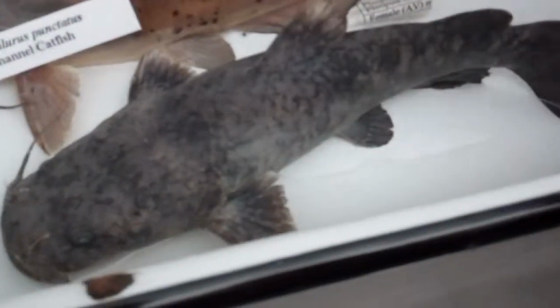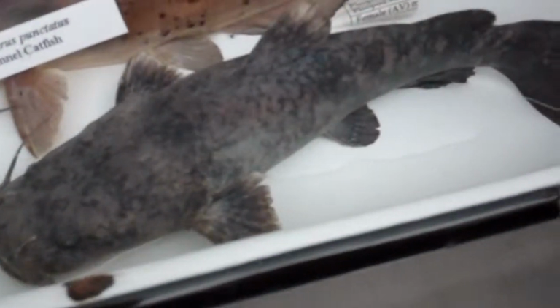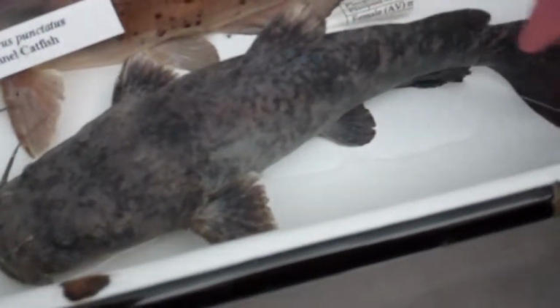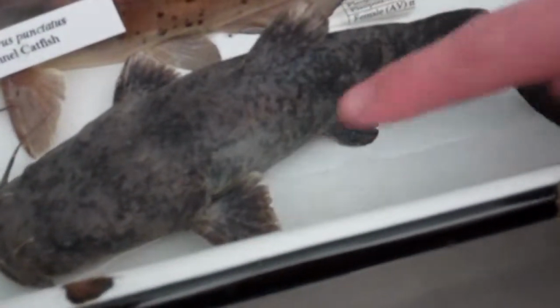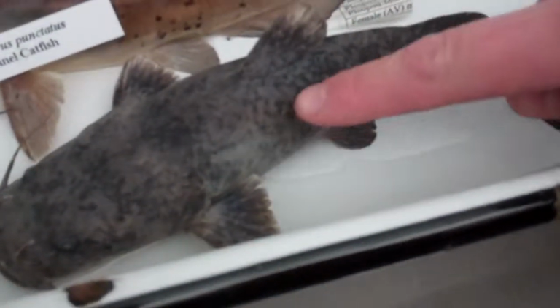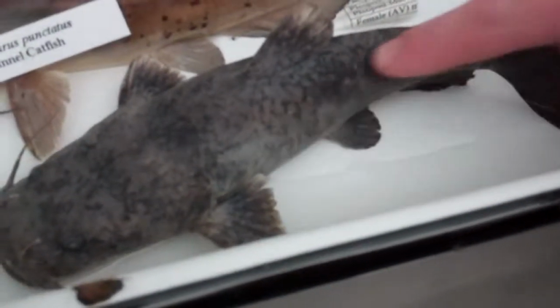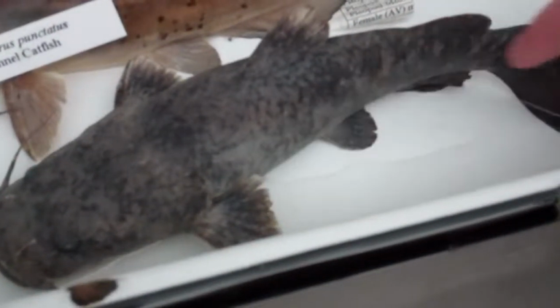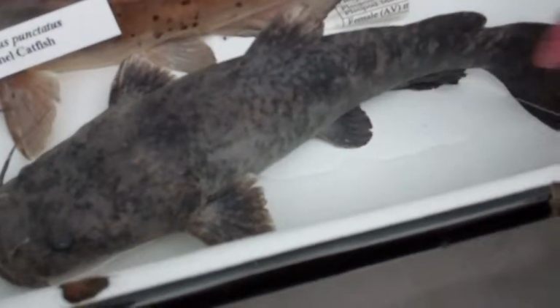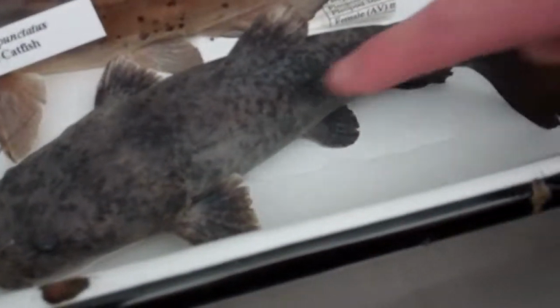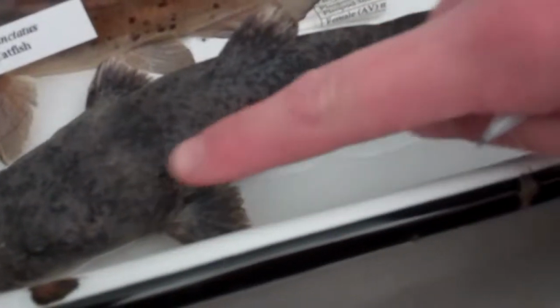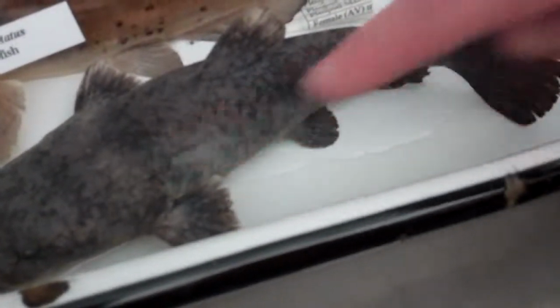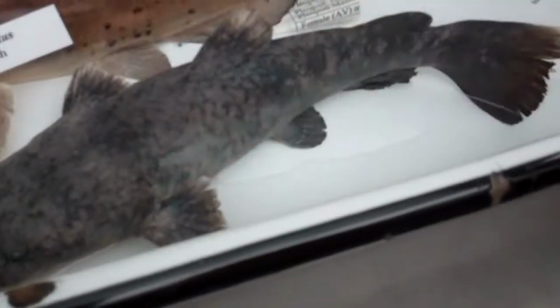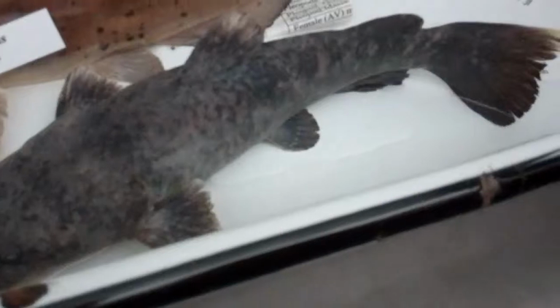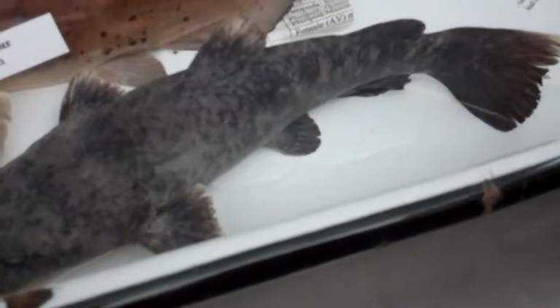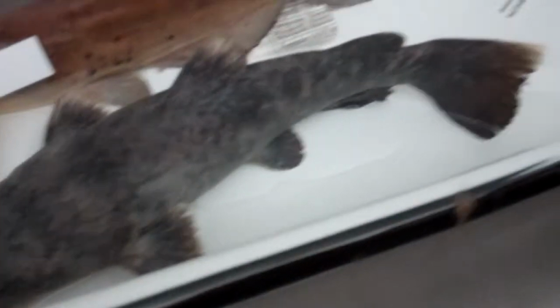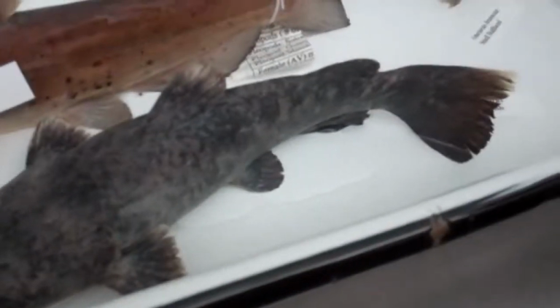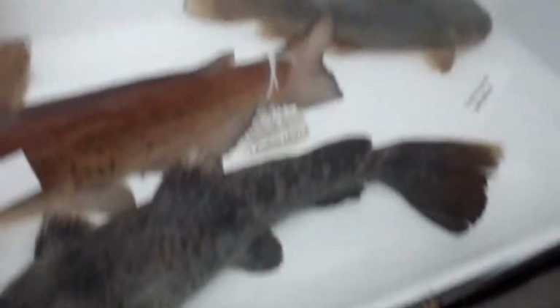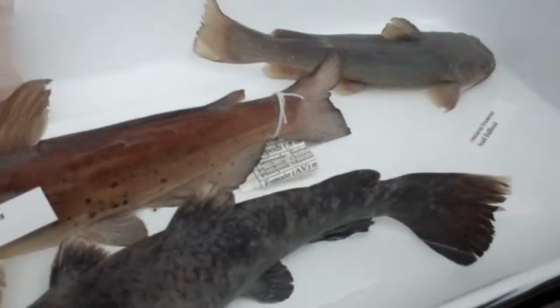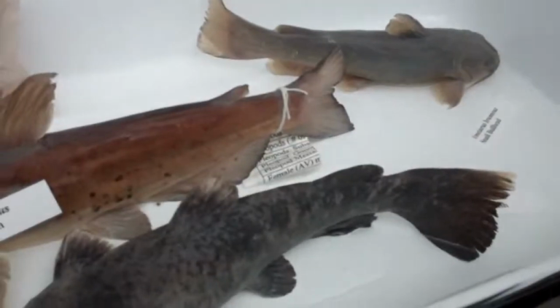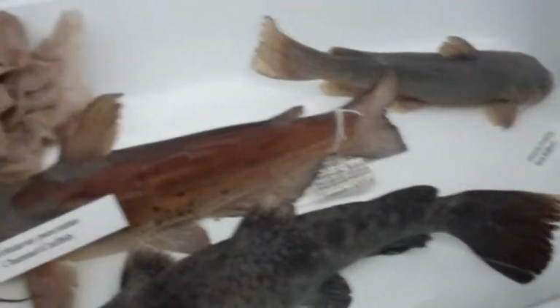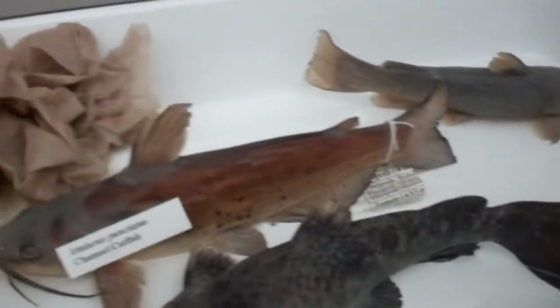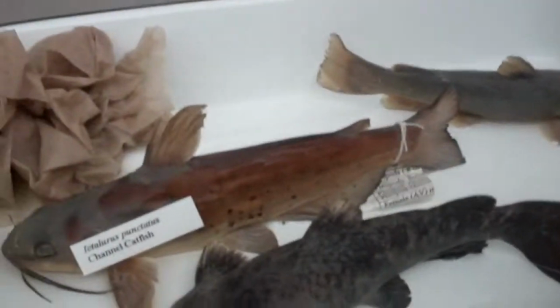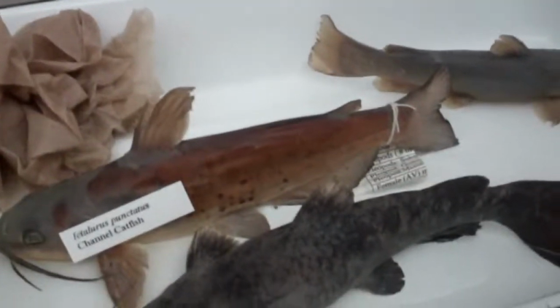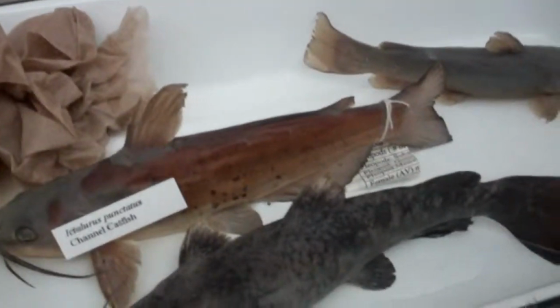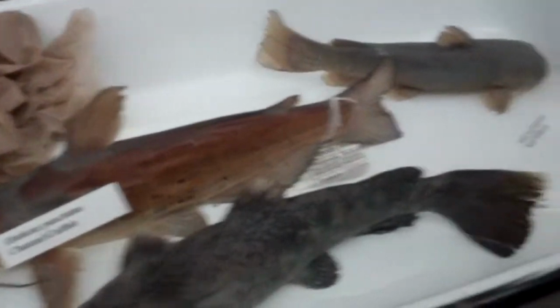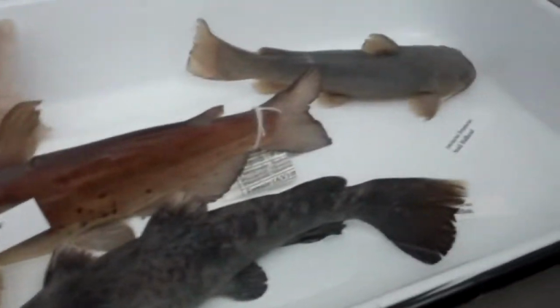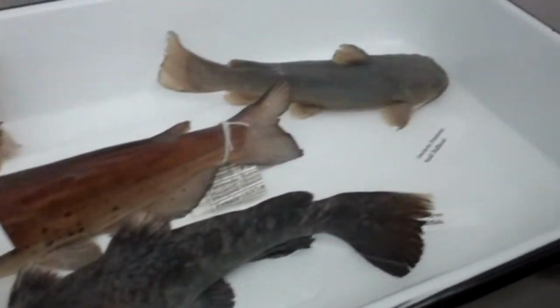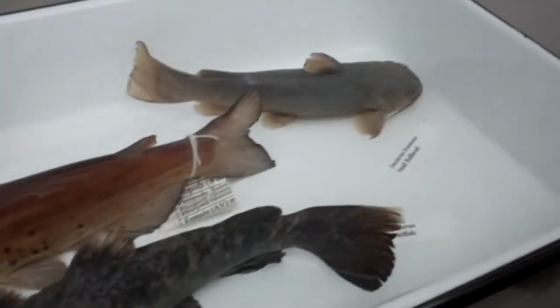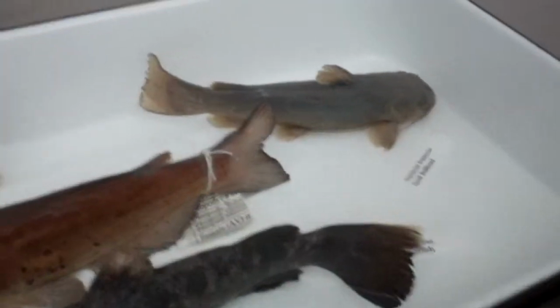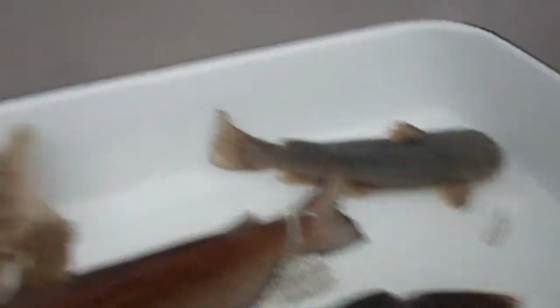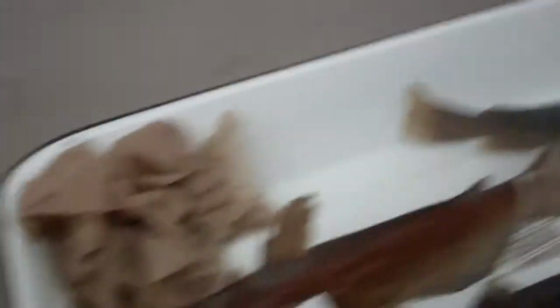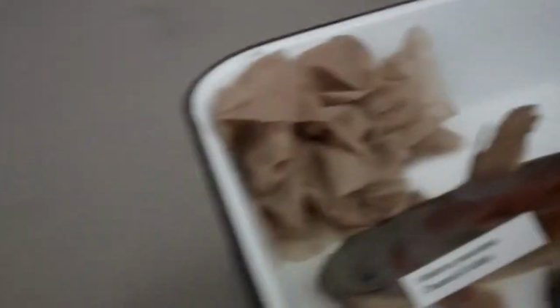The flathead has that nice mottling. Thanks guys.